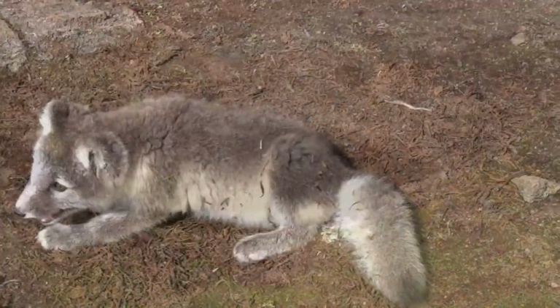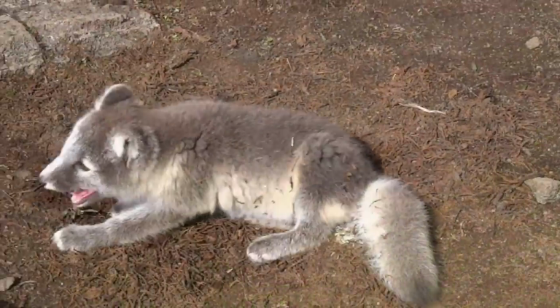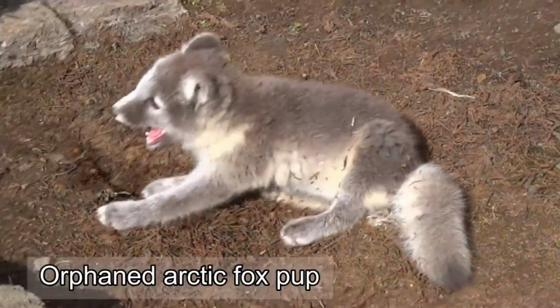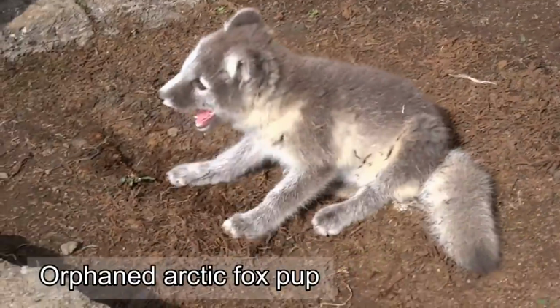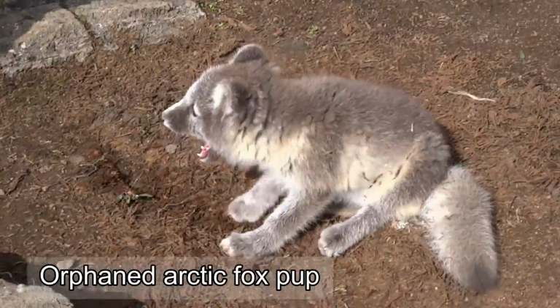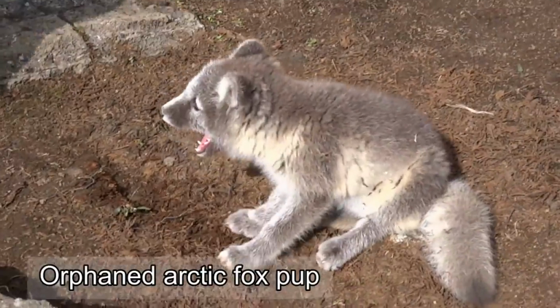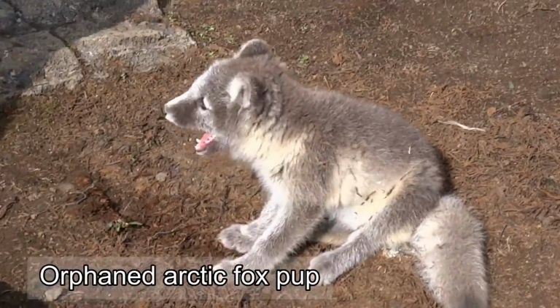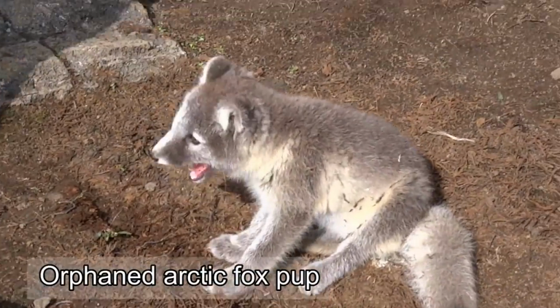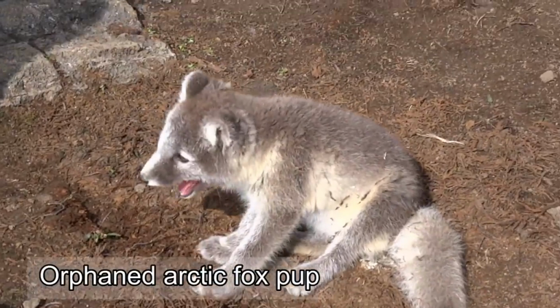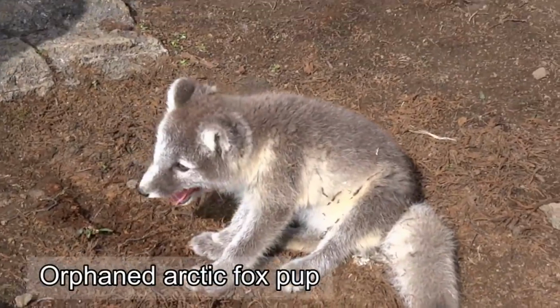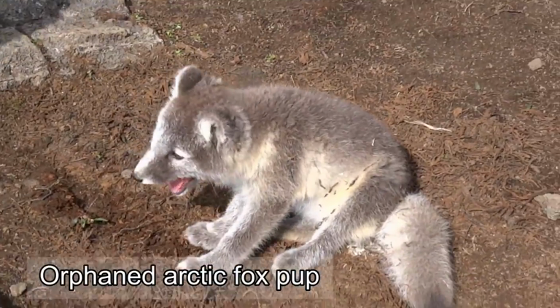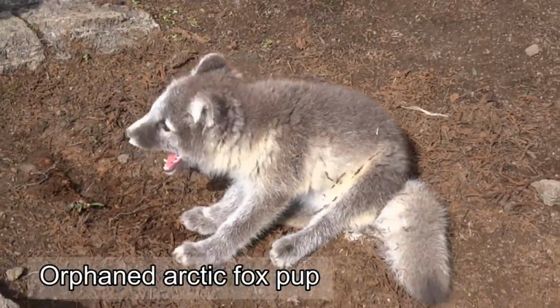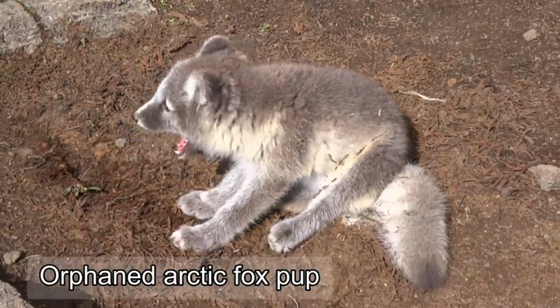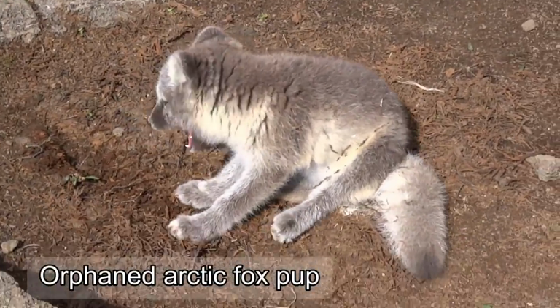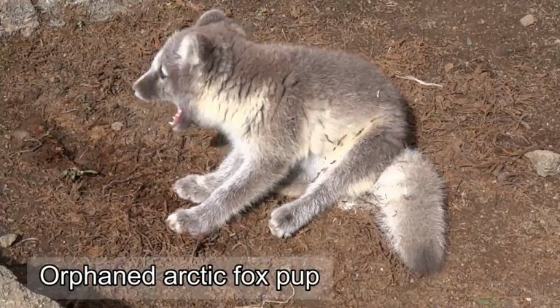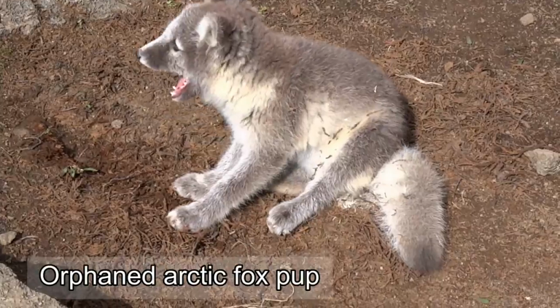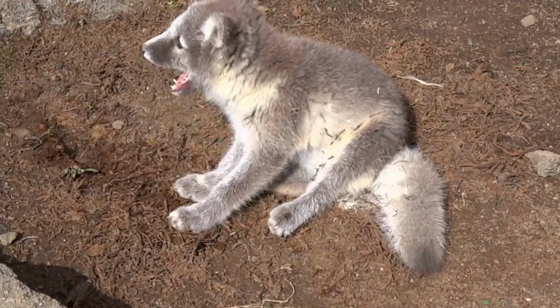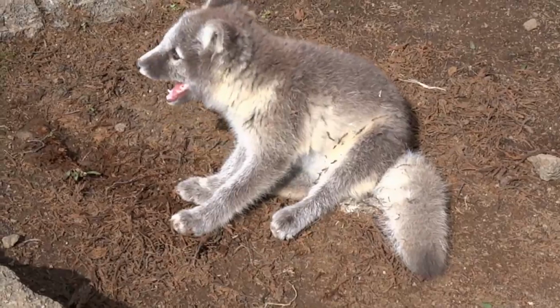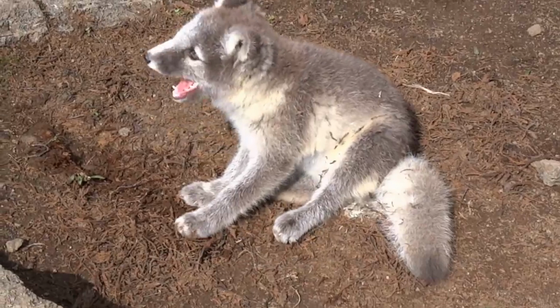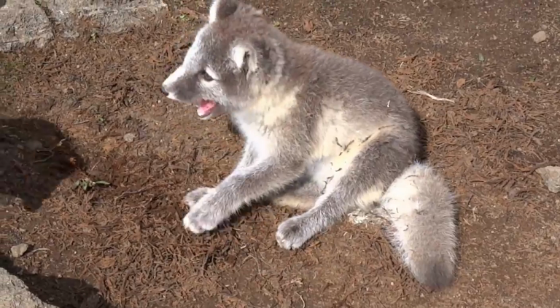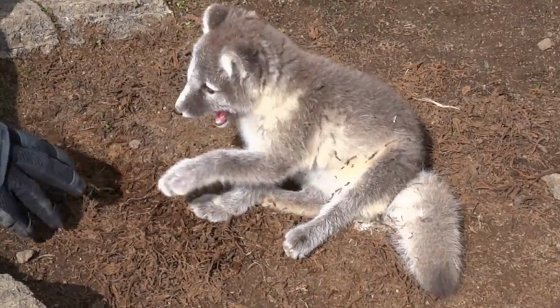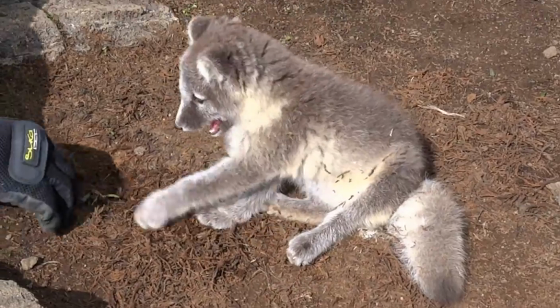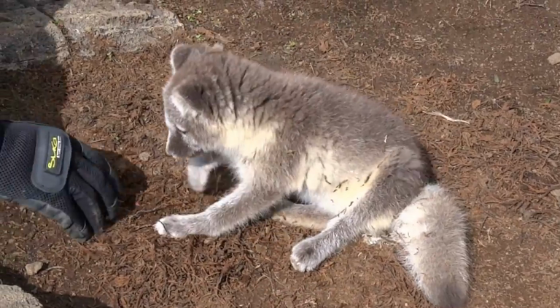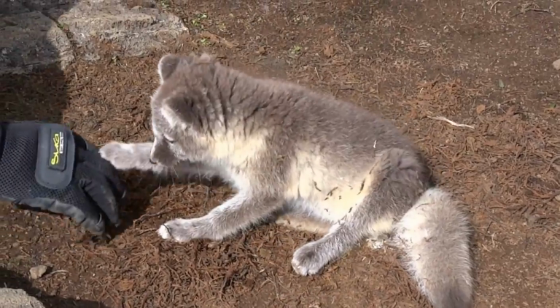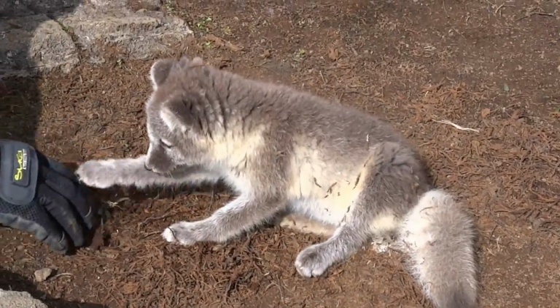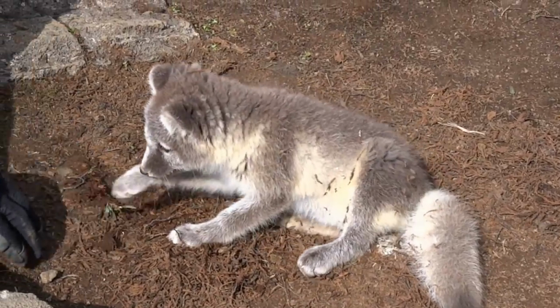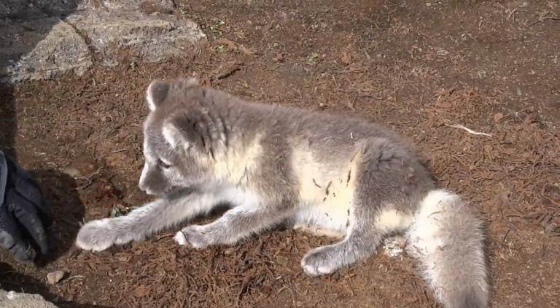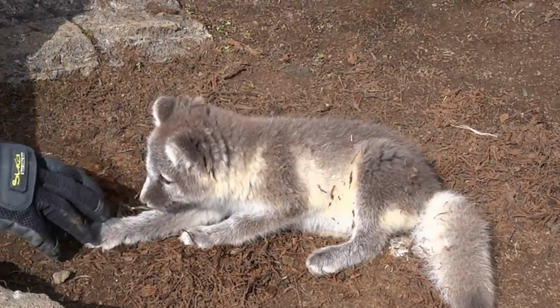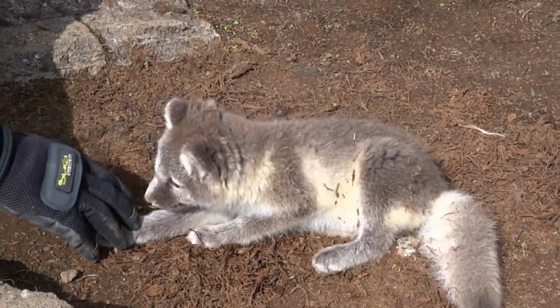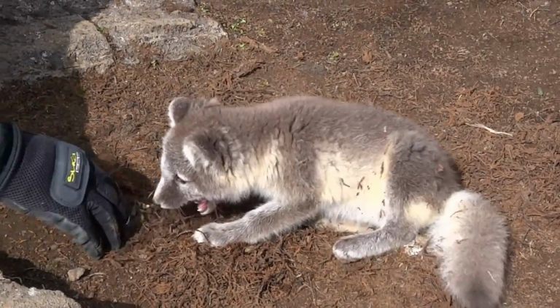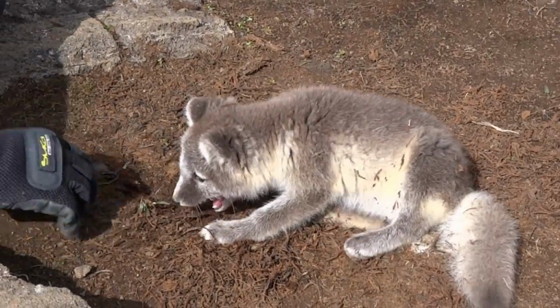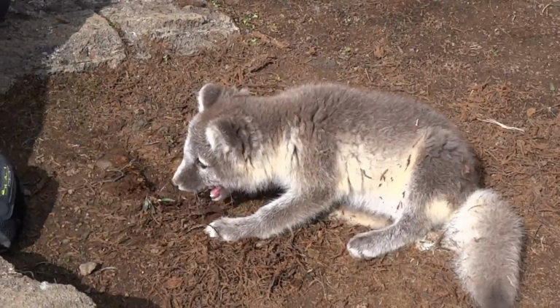While gearing up to enter the volcano, we watched an orphan young arctic fox playing with a guide.